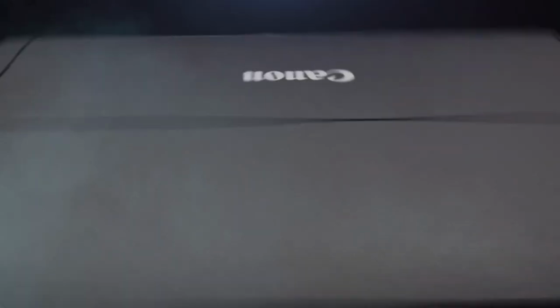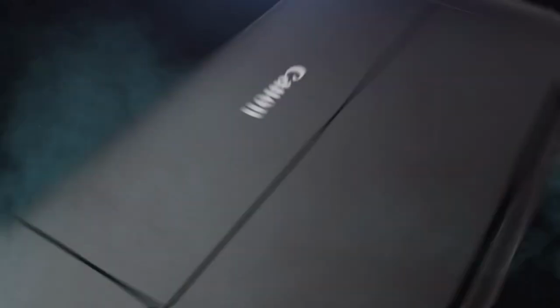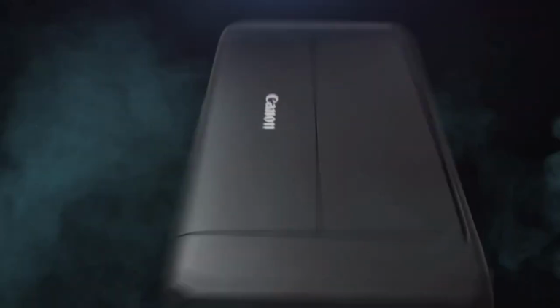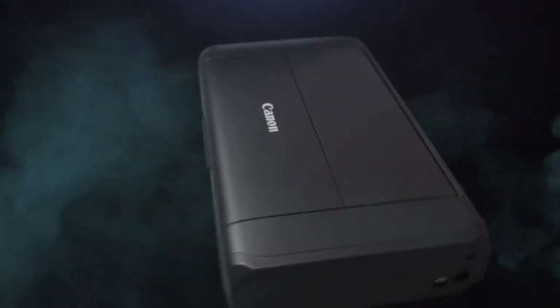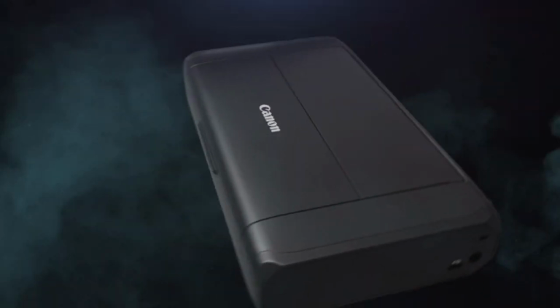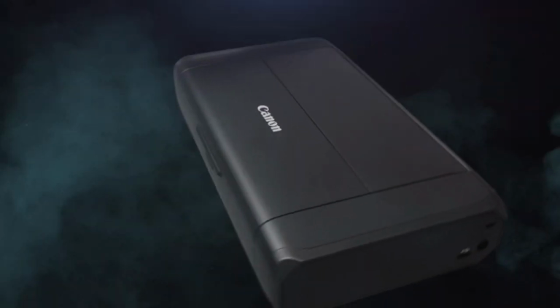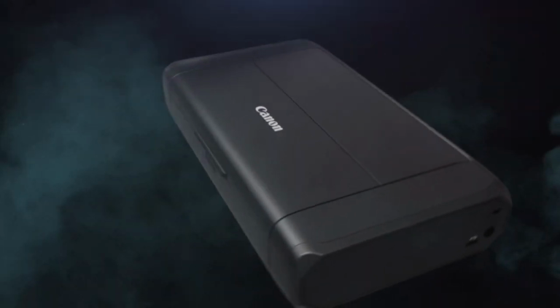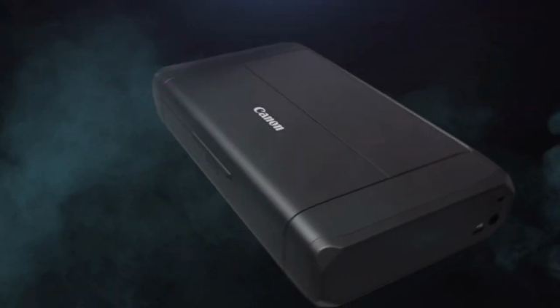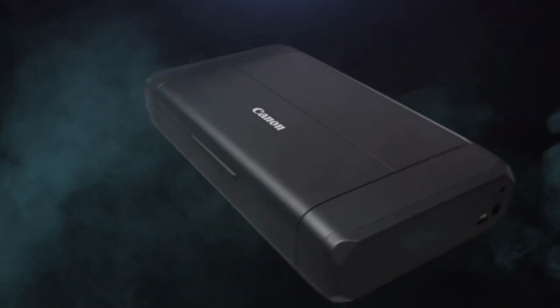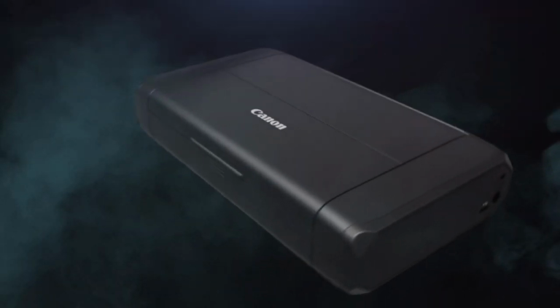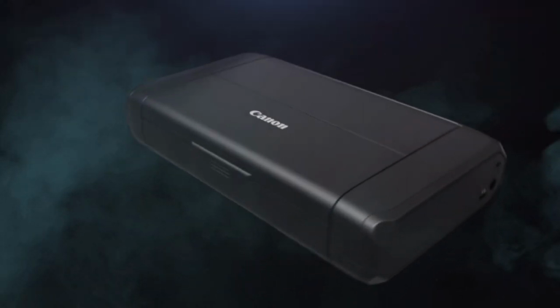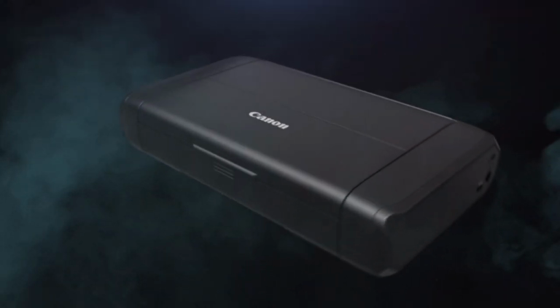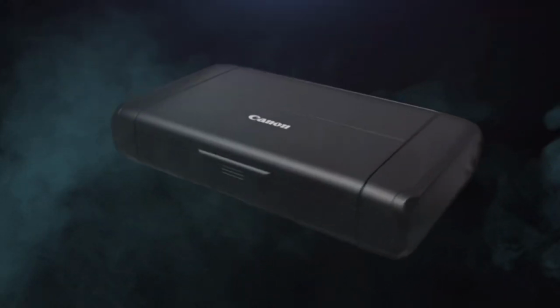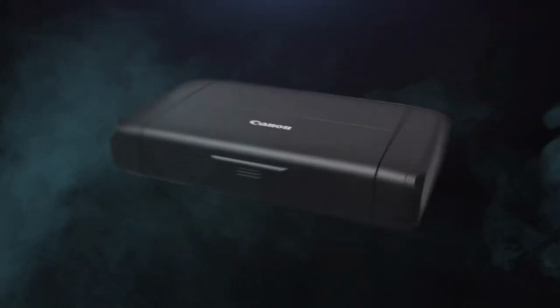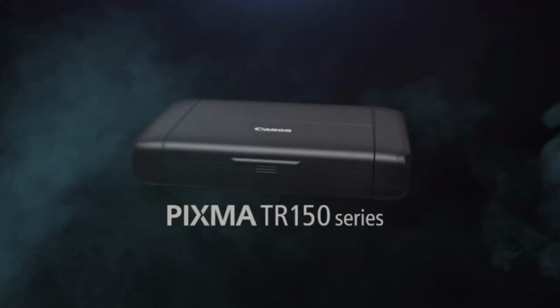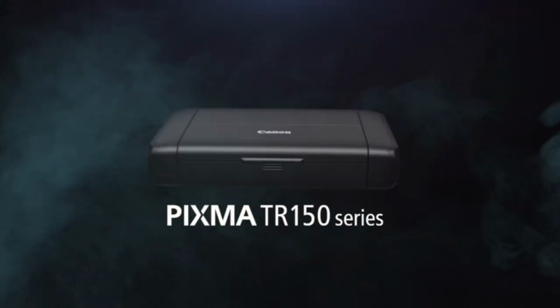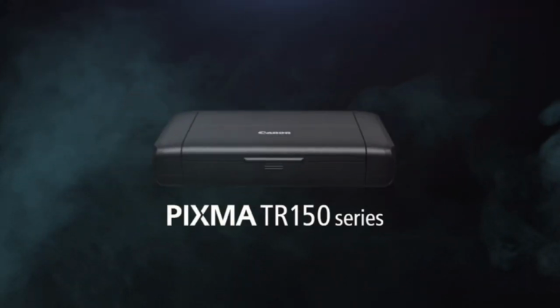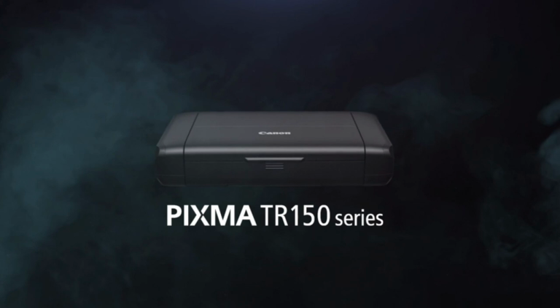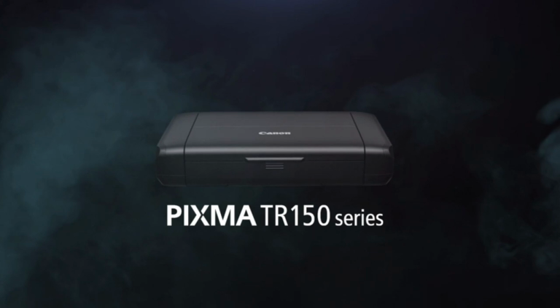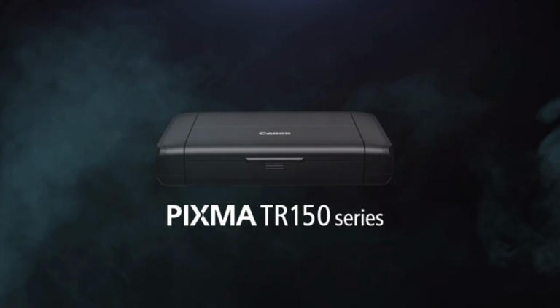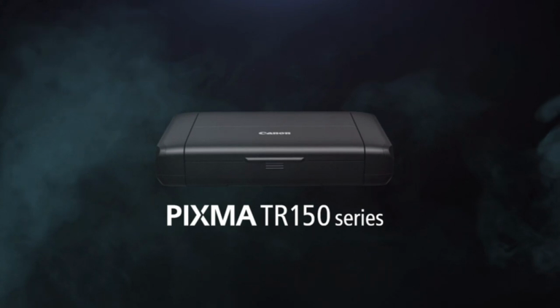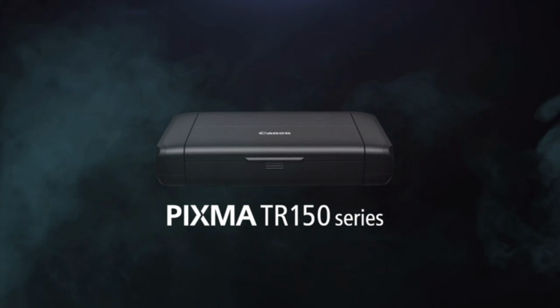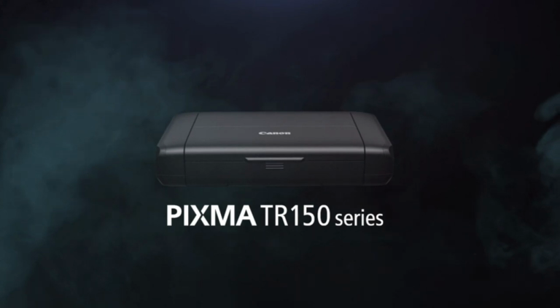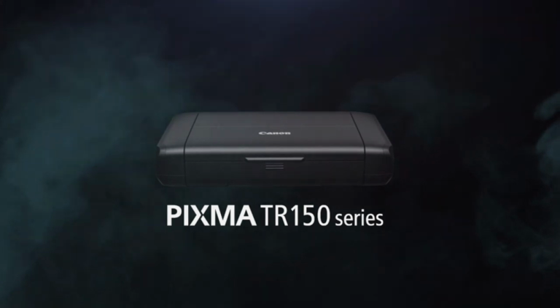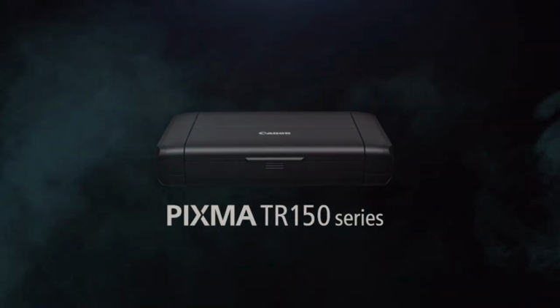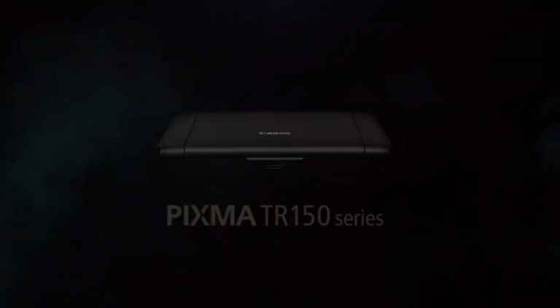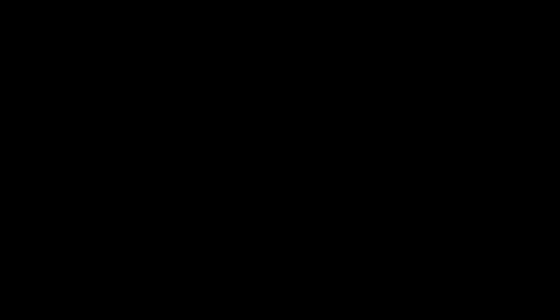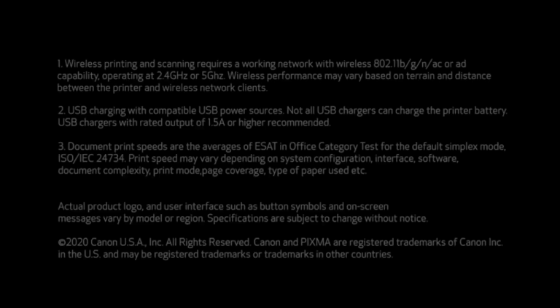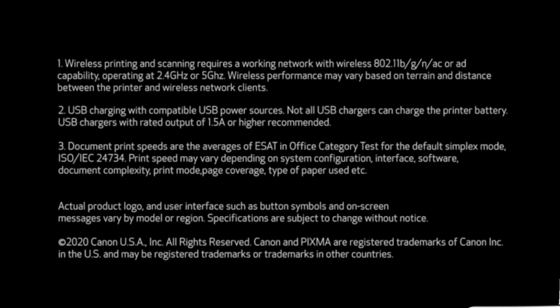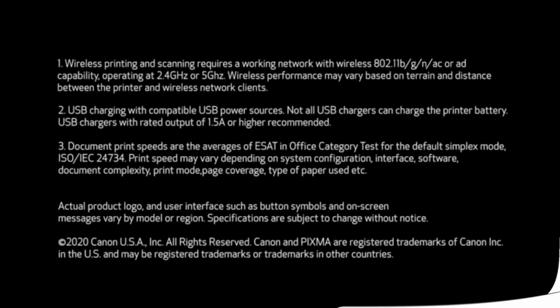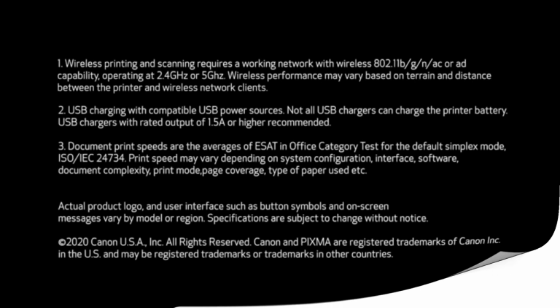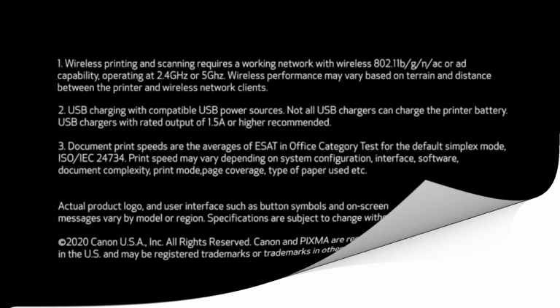The printer is compatible with a wide range of operating systems, including Windows and Mac, along with mobile options.